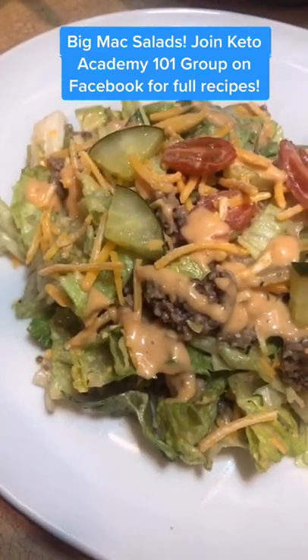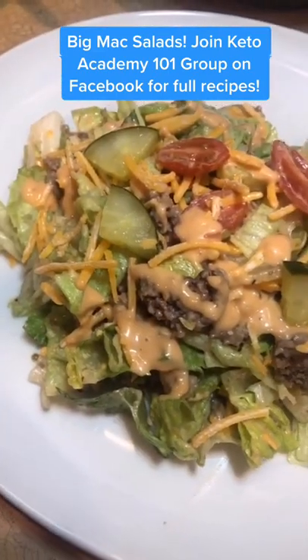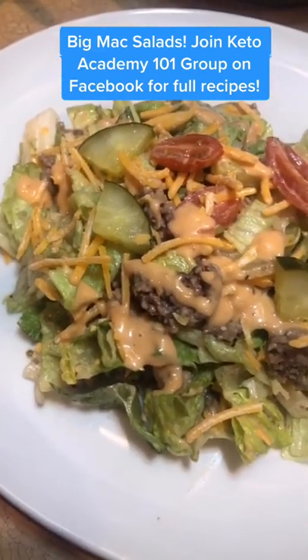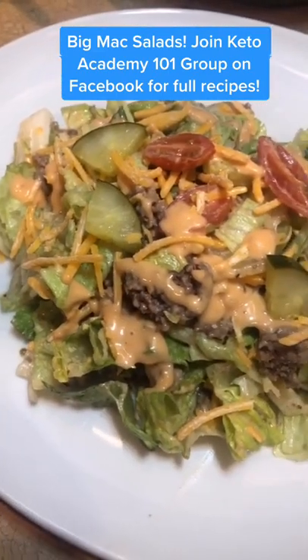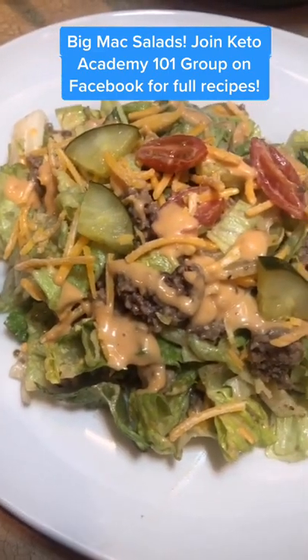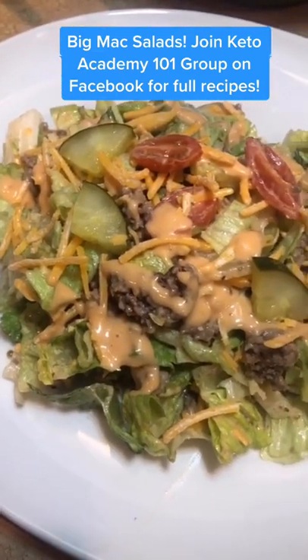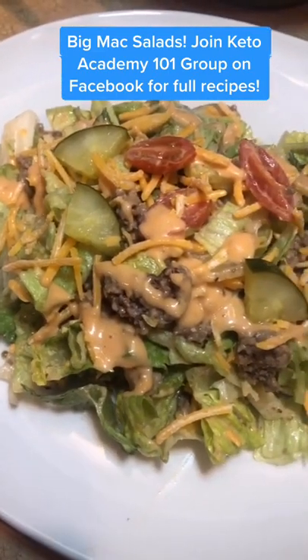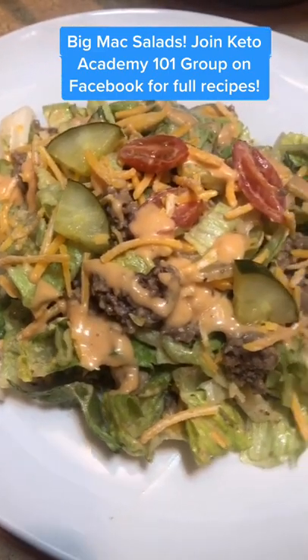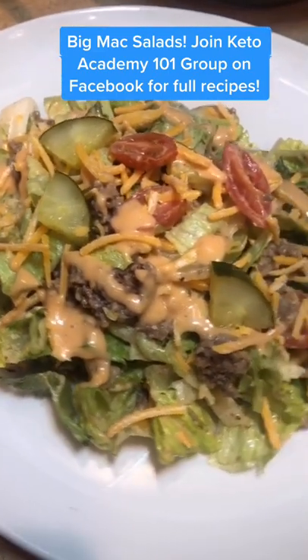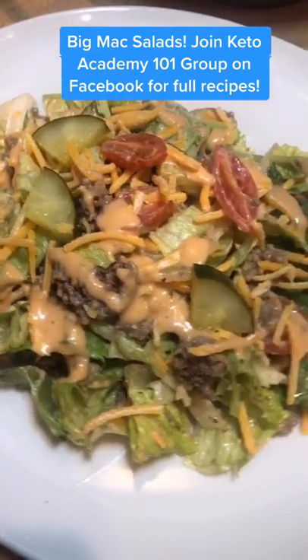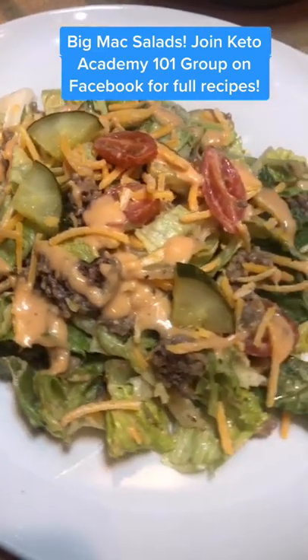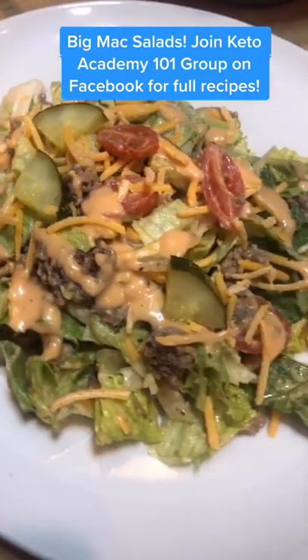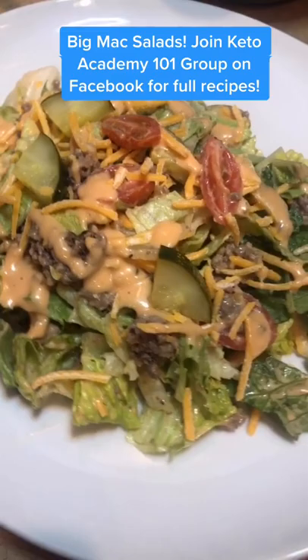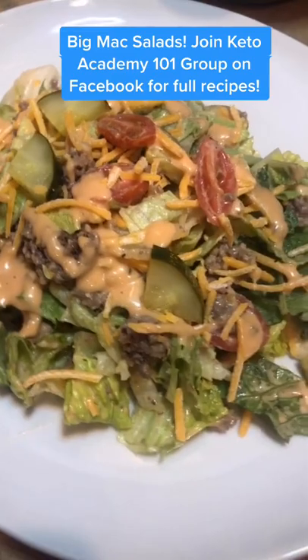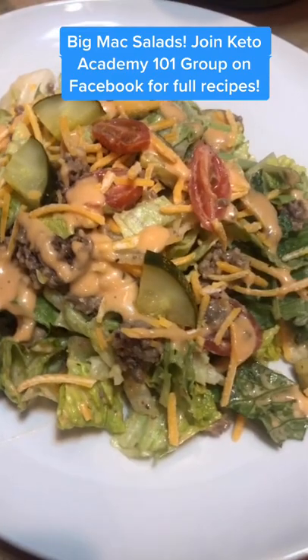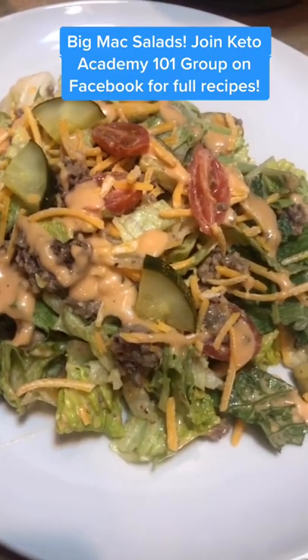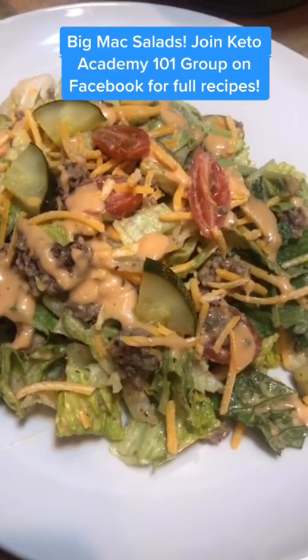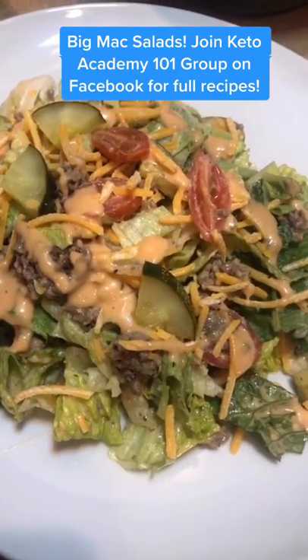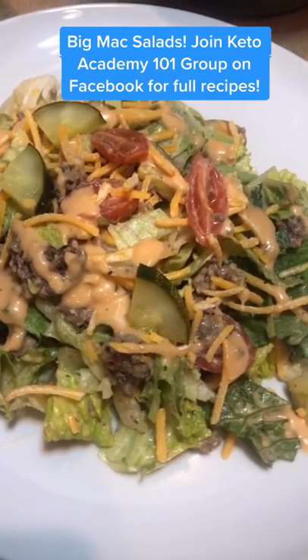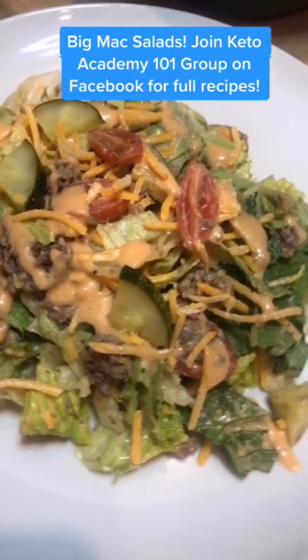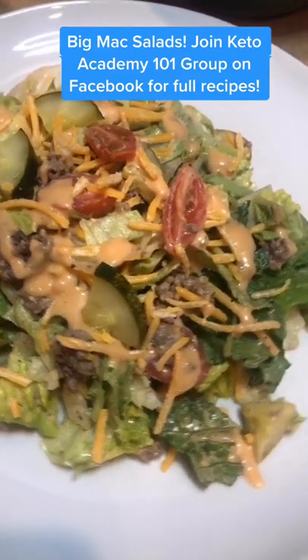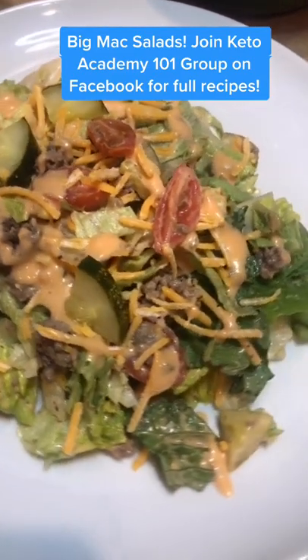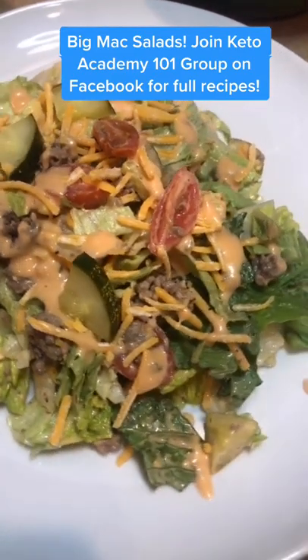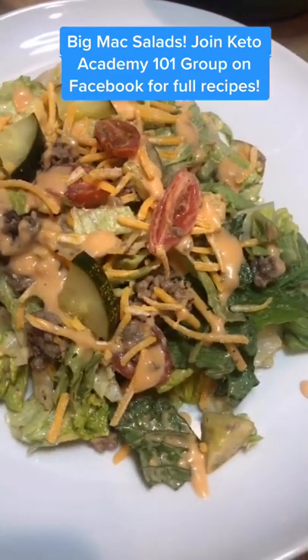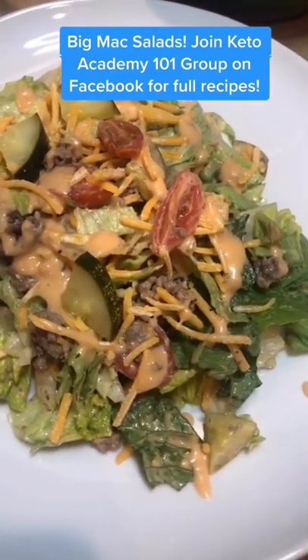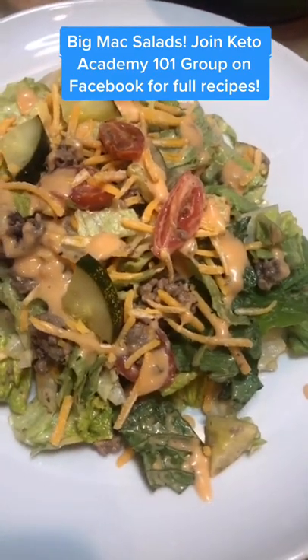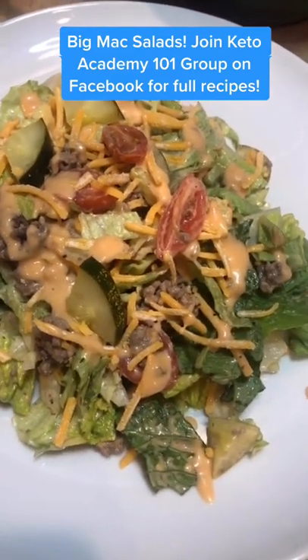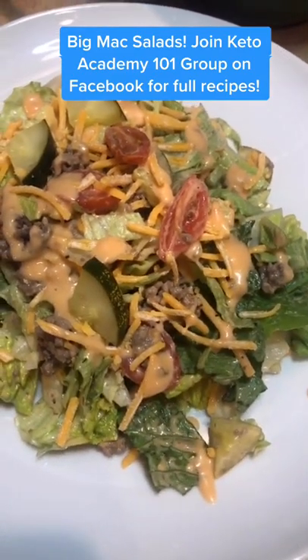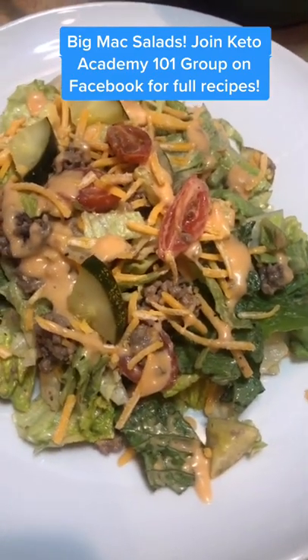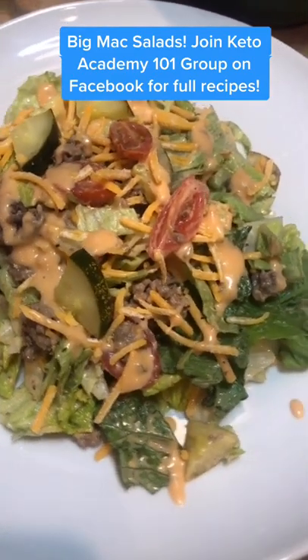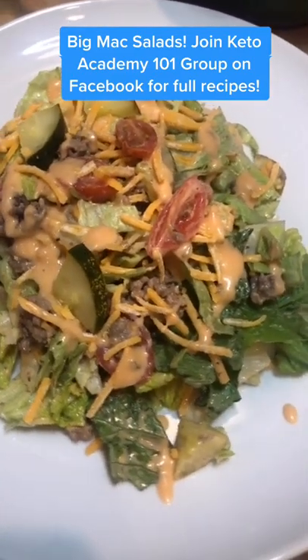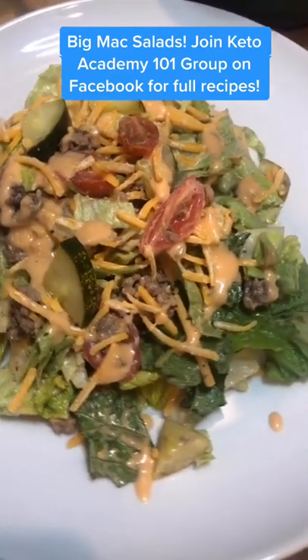There you have it guys. Big Mac salad doesn't get any better than this. Enjoy — have it for lunch or dinner.